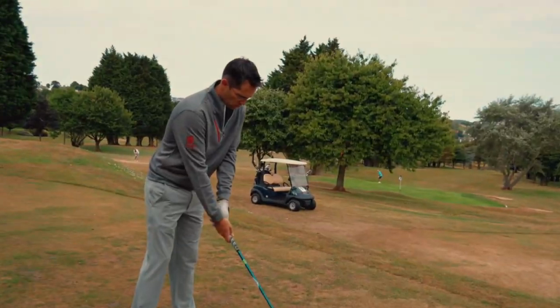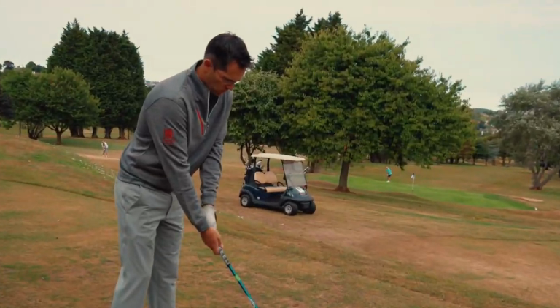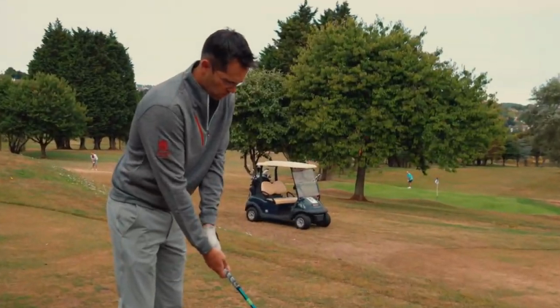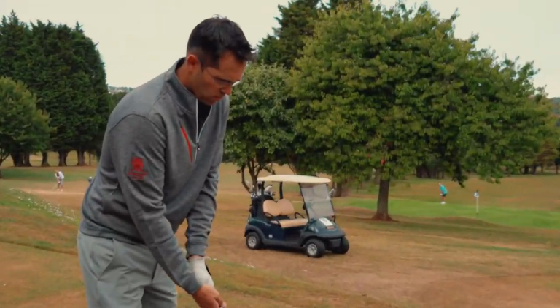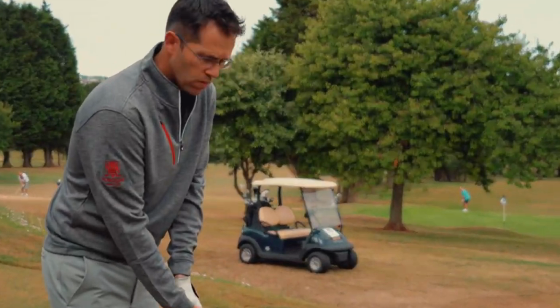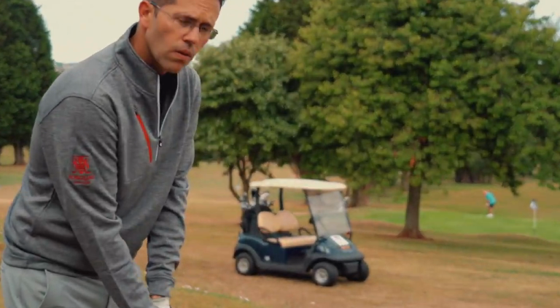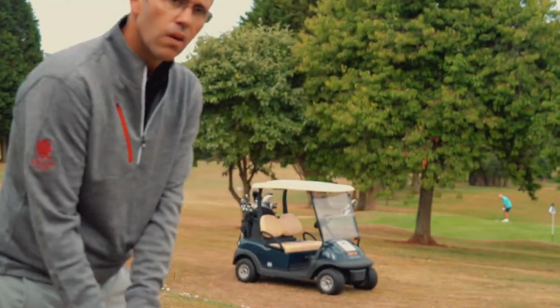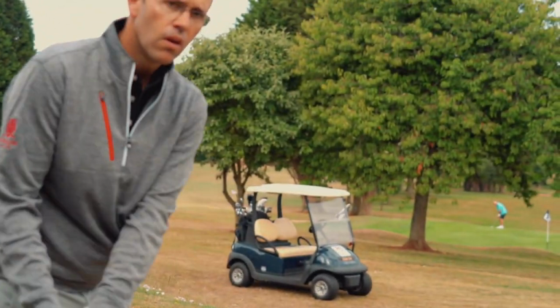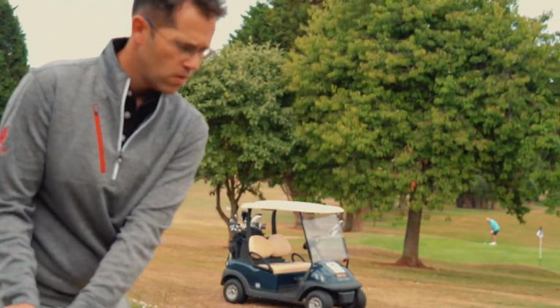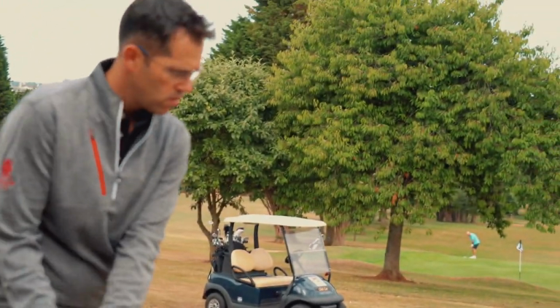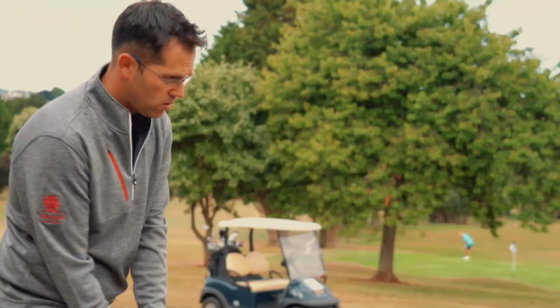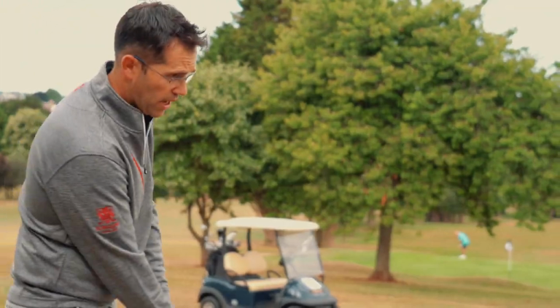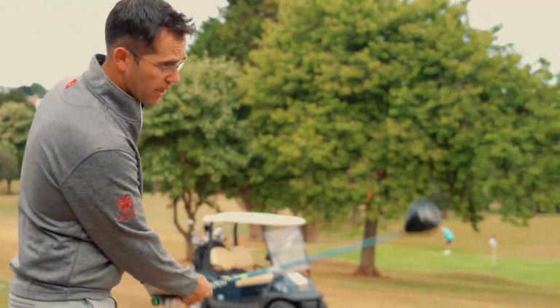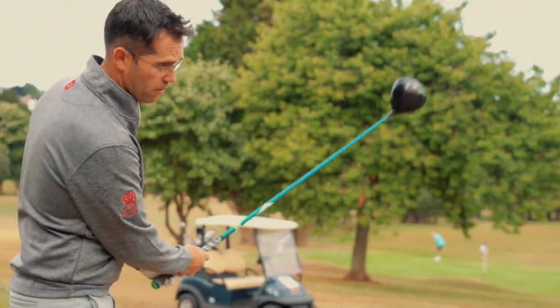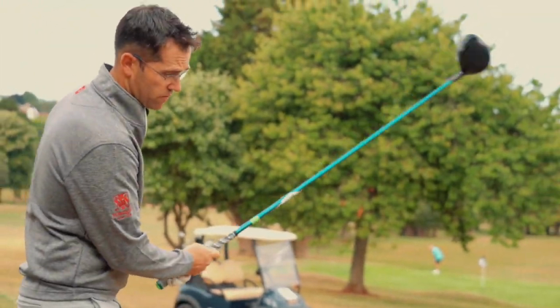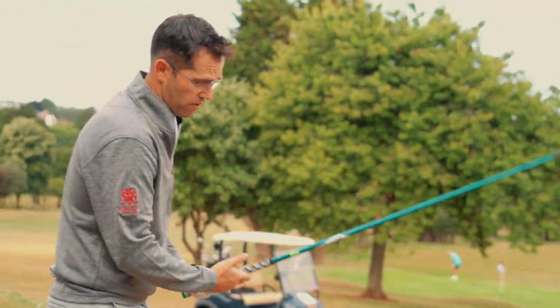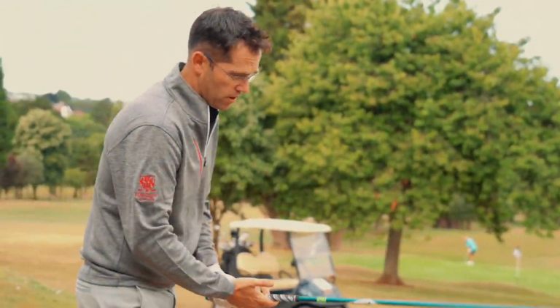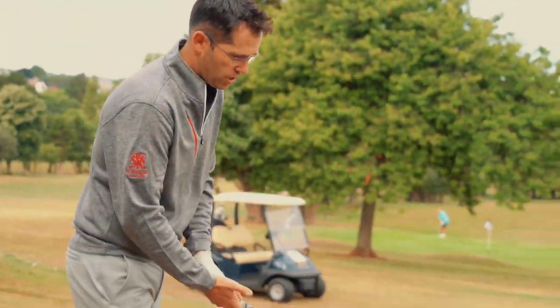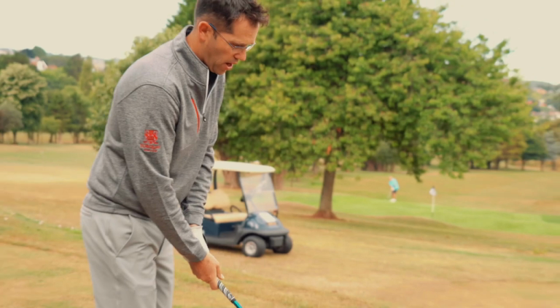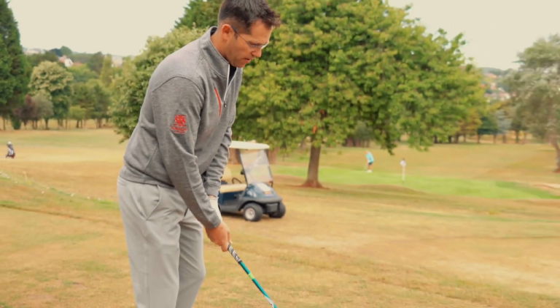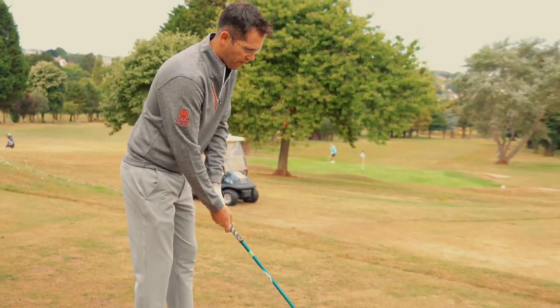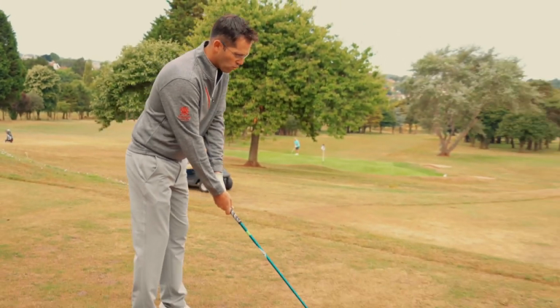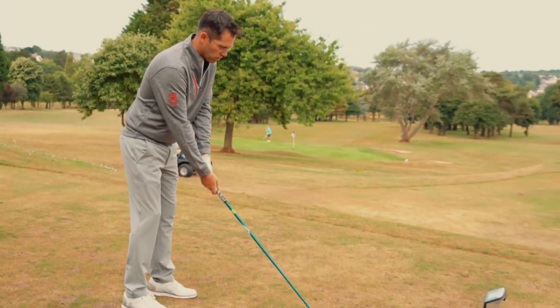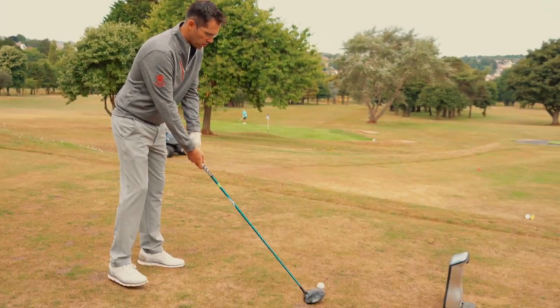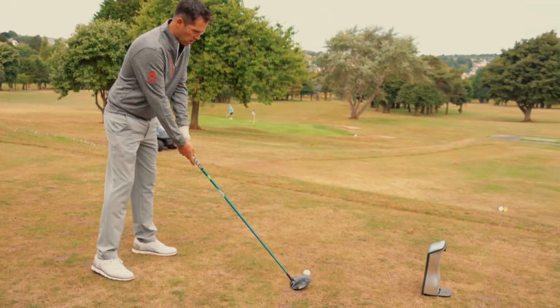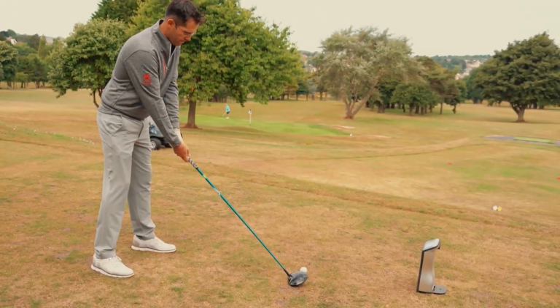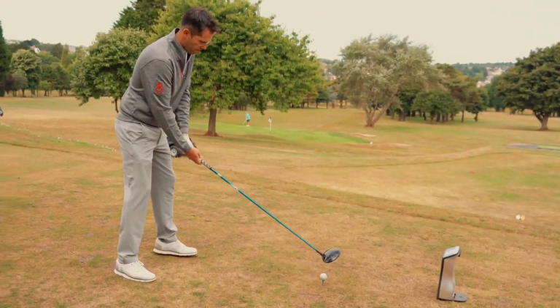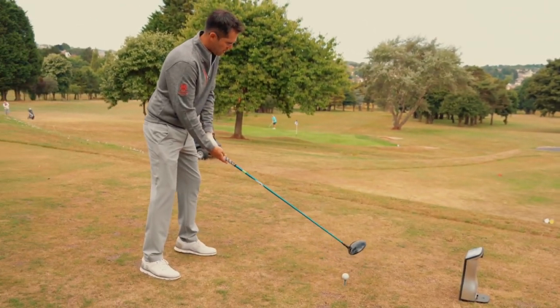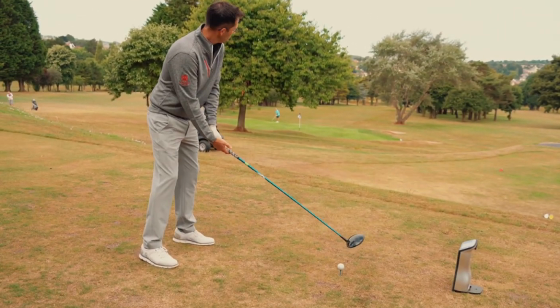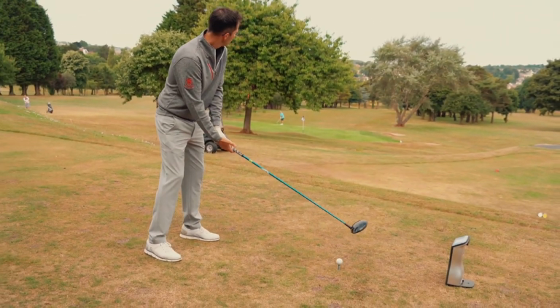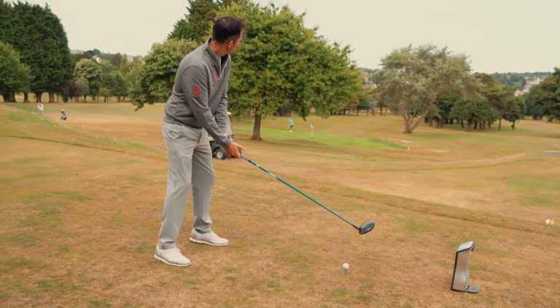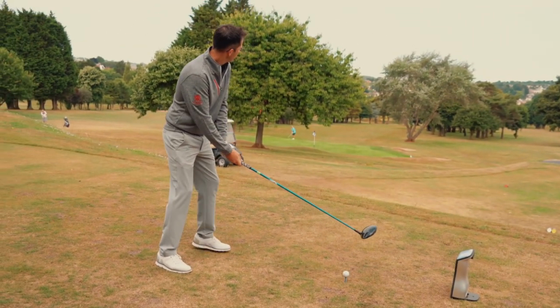You hit that pretty well, didn't you? Yeah, that was very nice. Now let's try the Rogue.